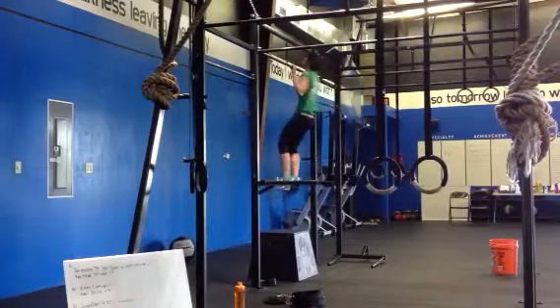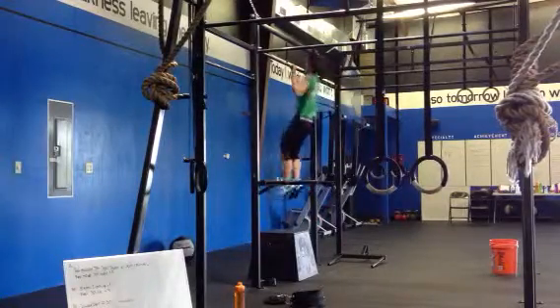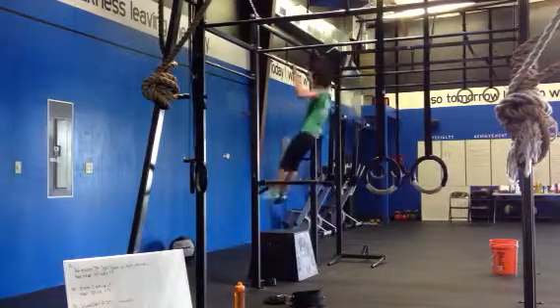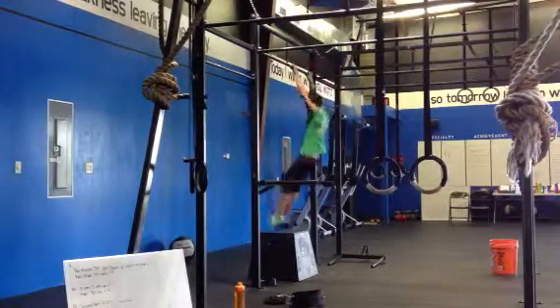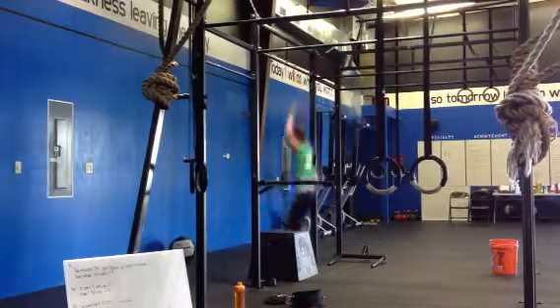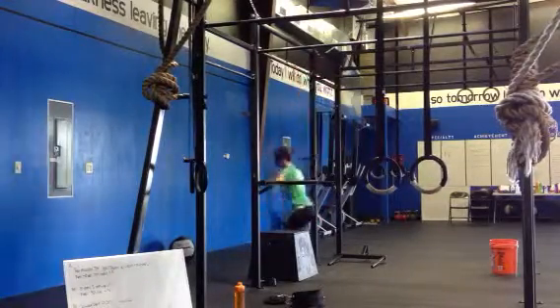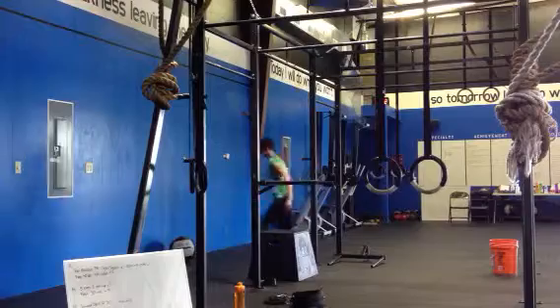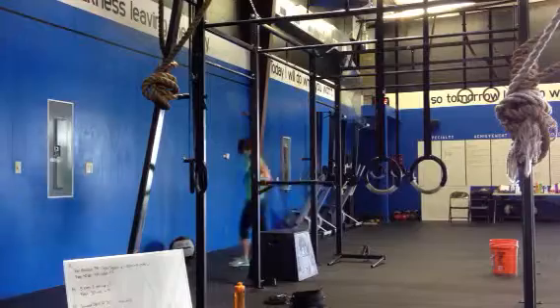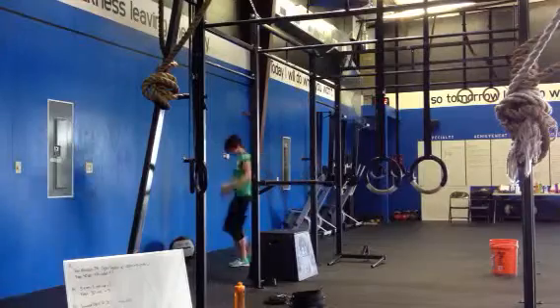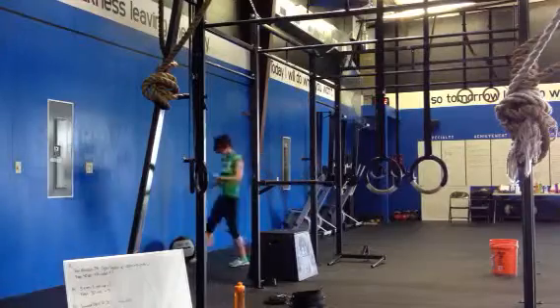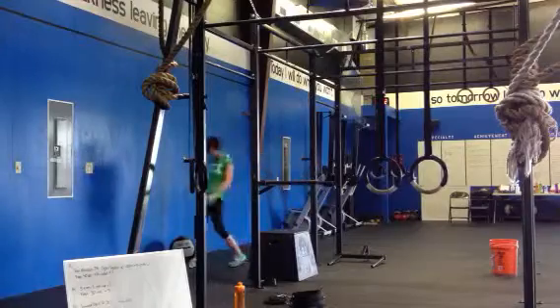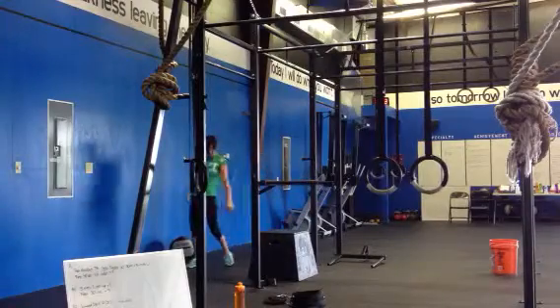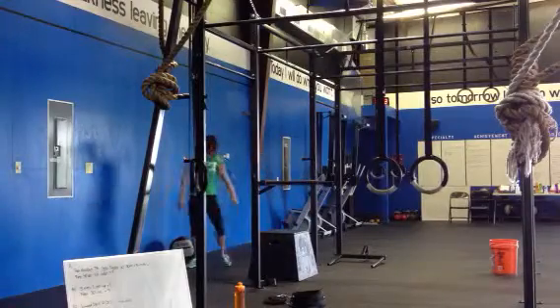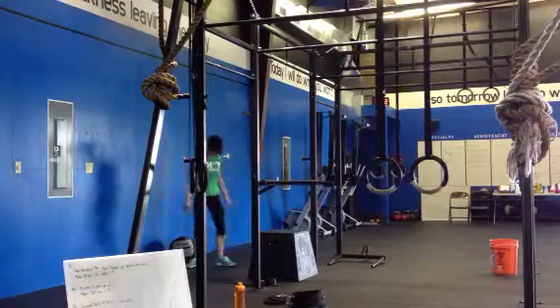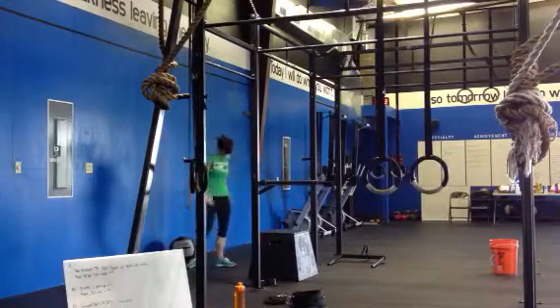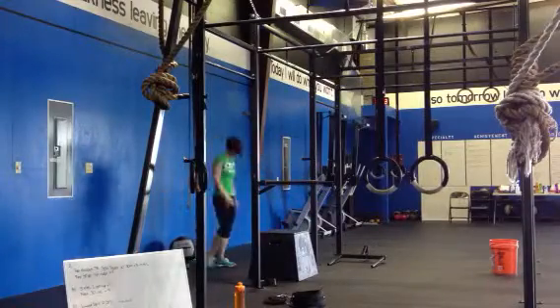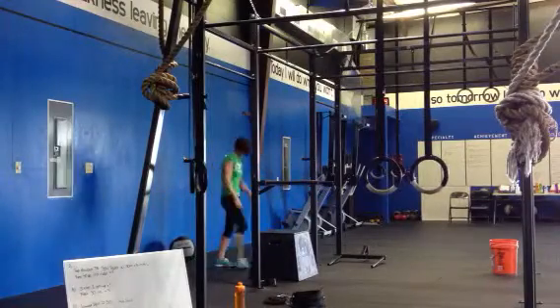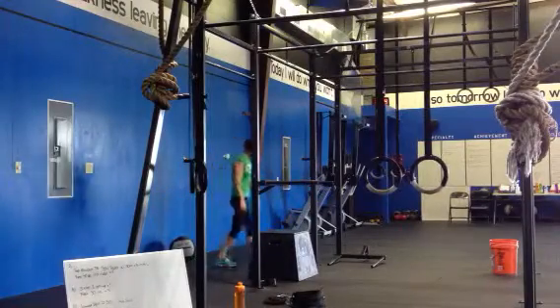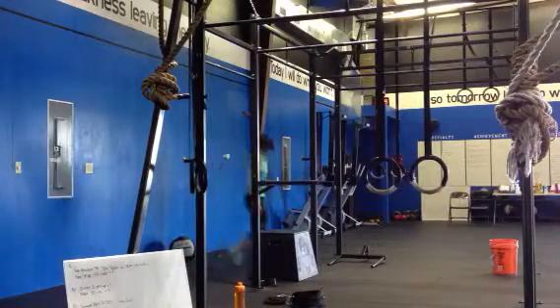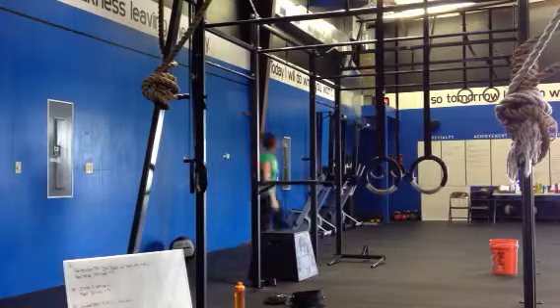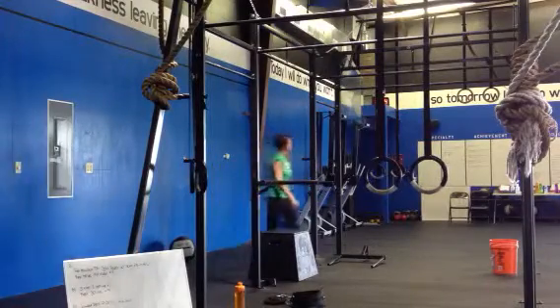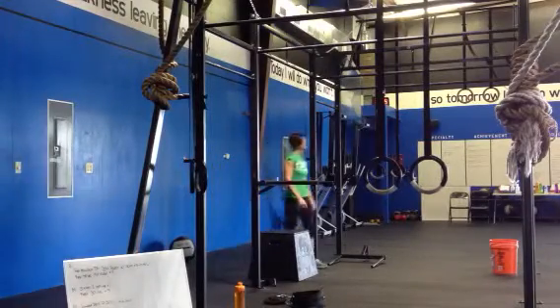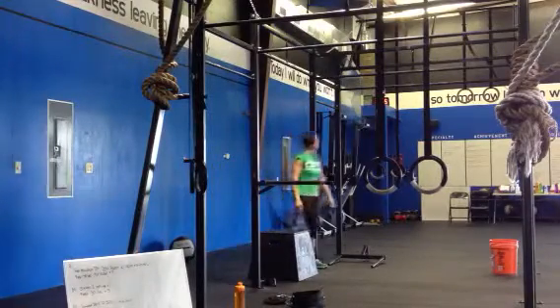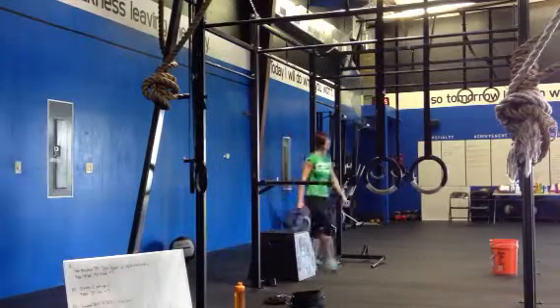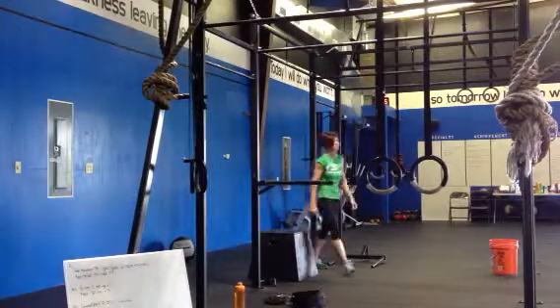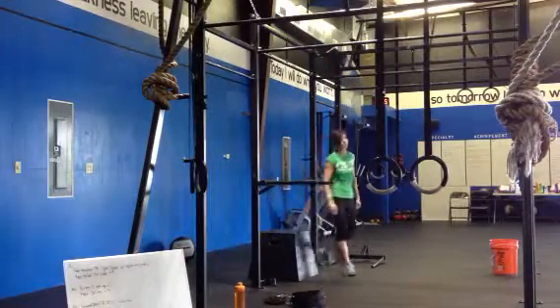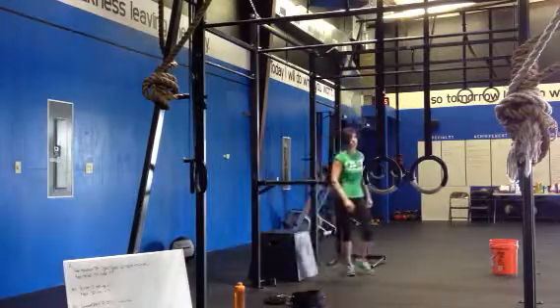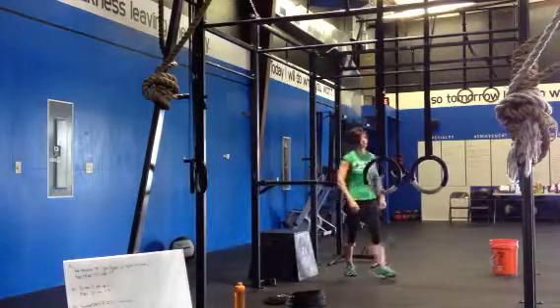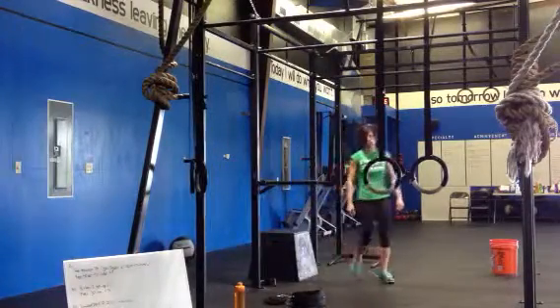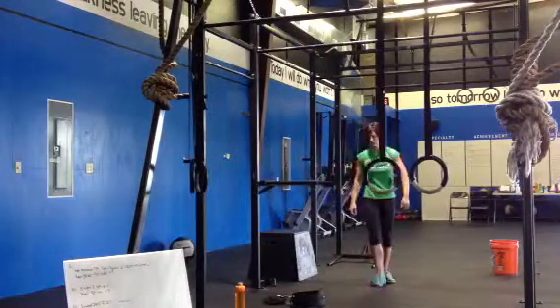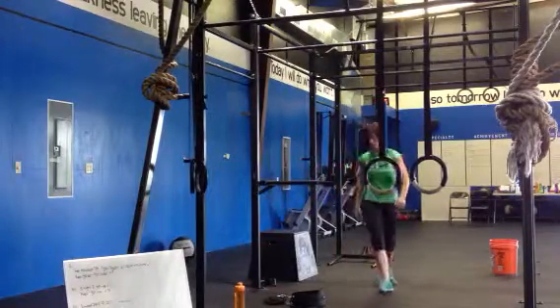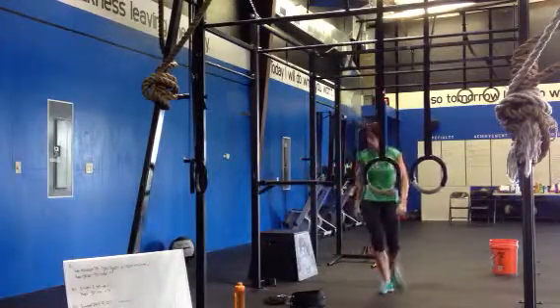Go ahead and put some weight in your bar — 65 for the ladies today, or you can put both of them.